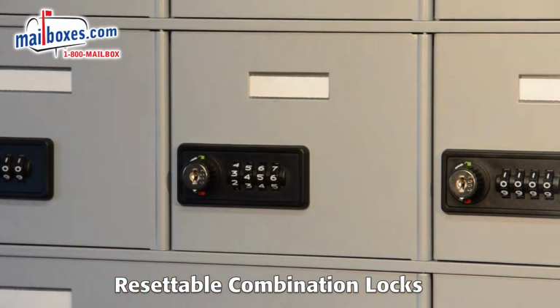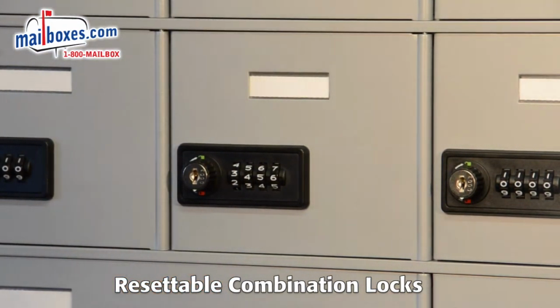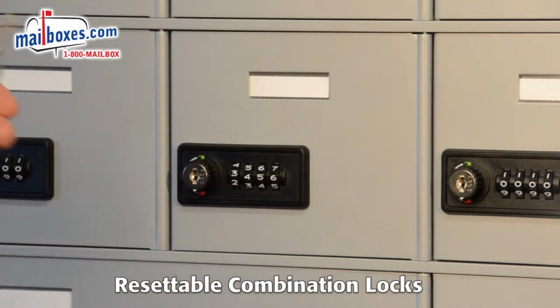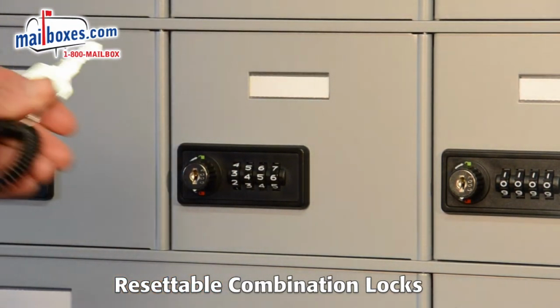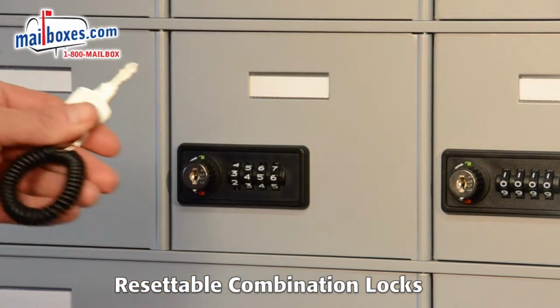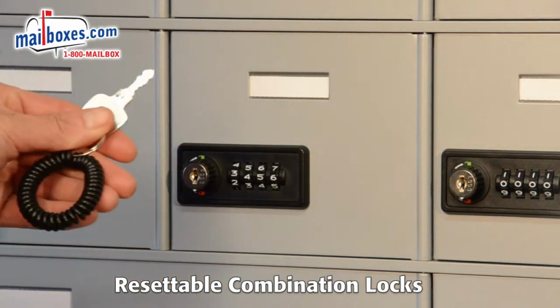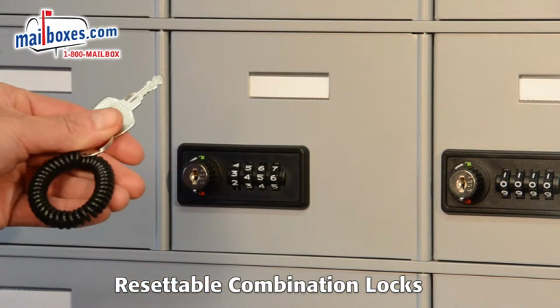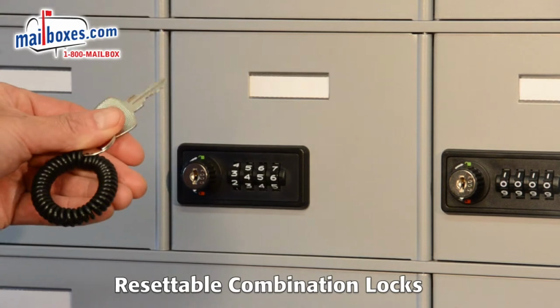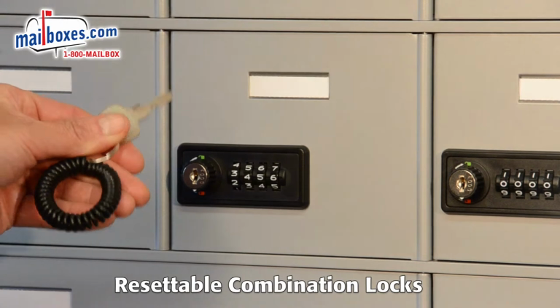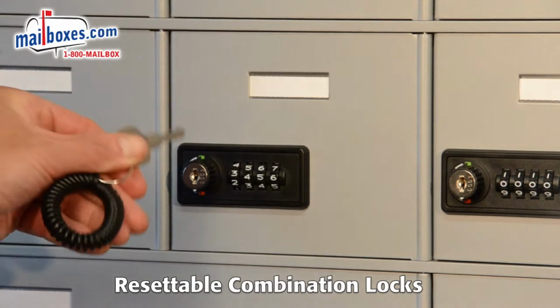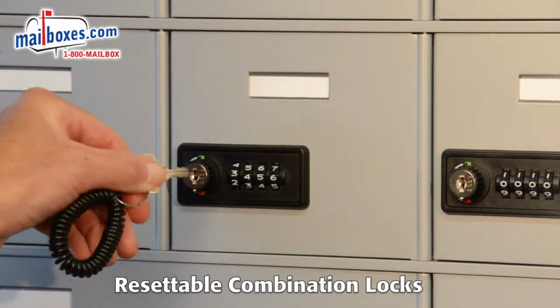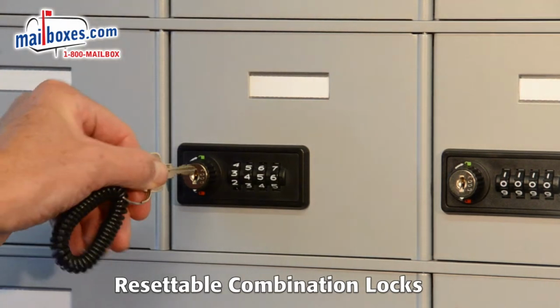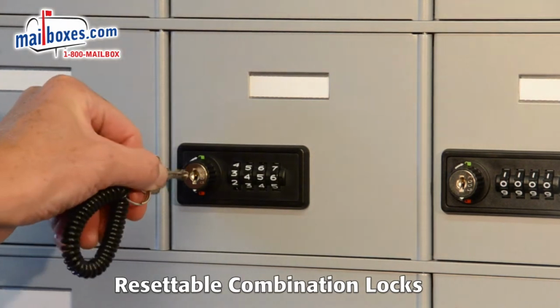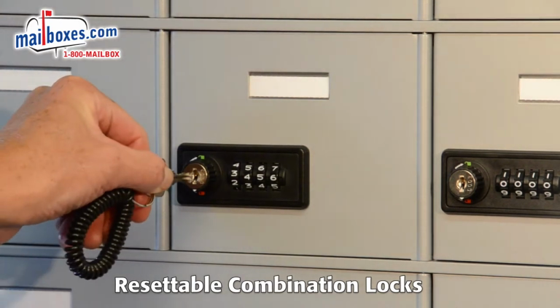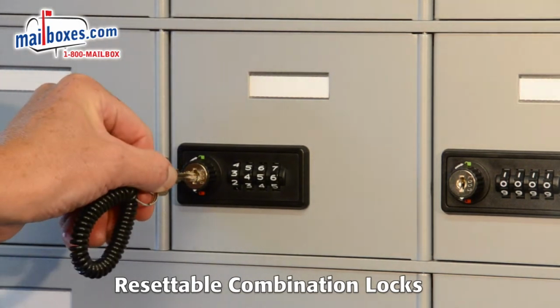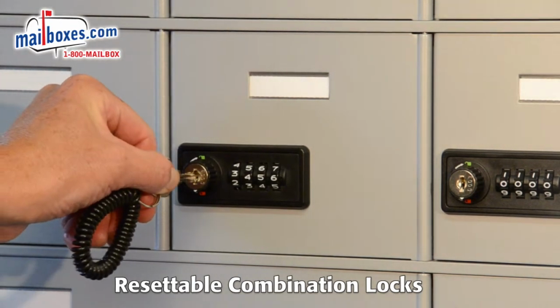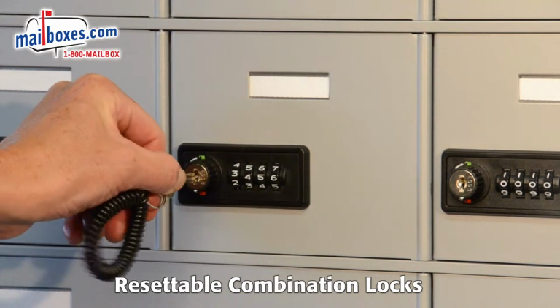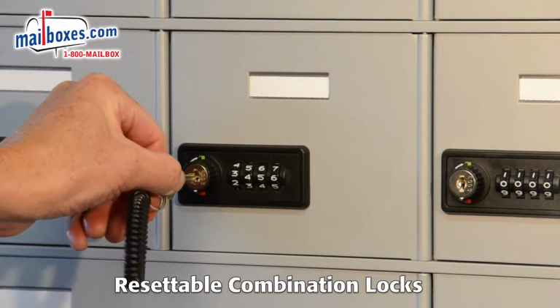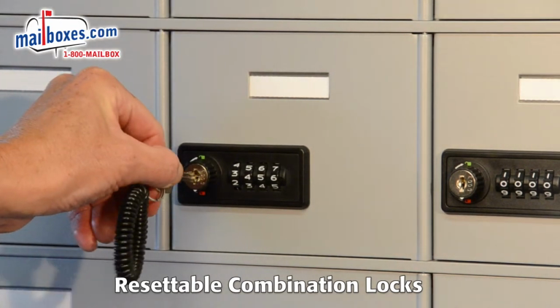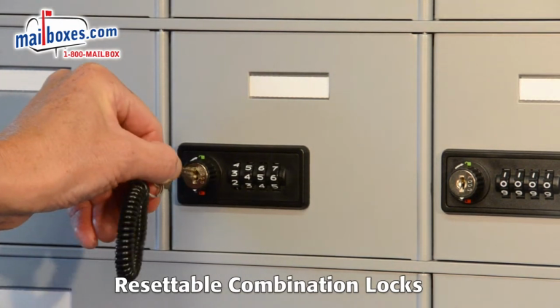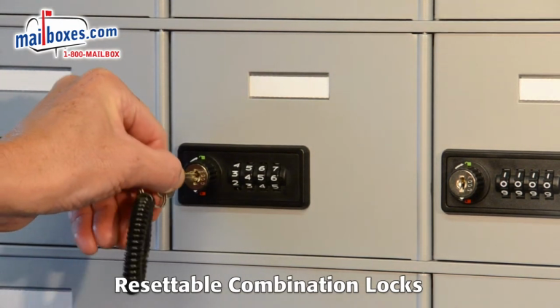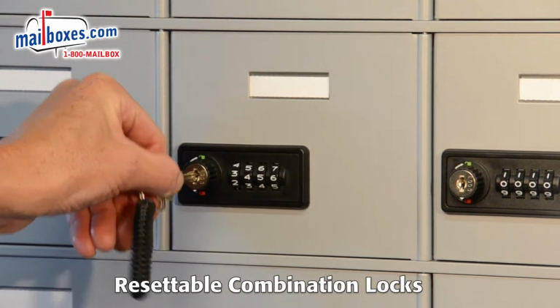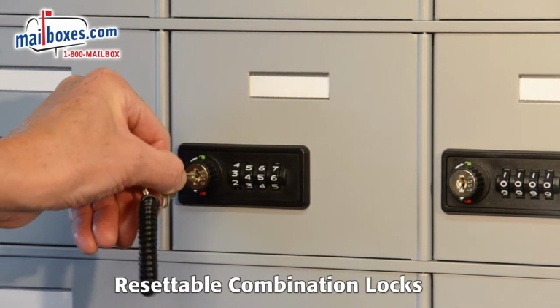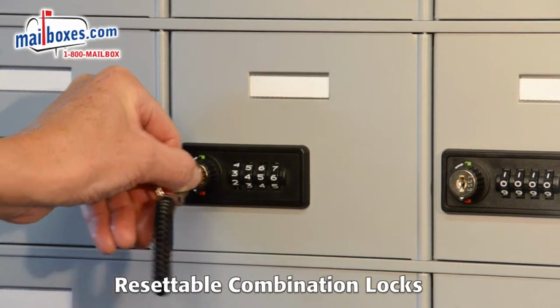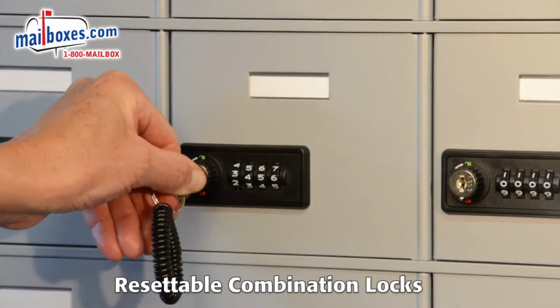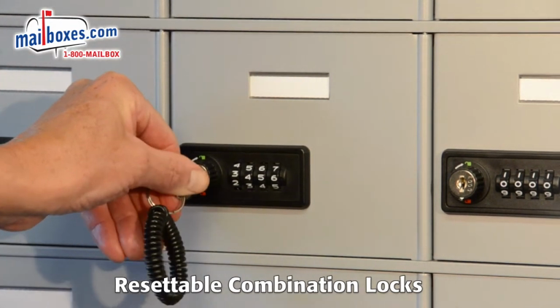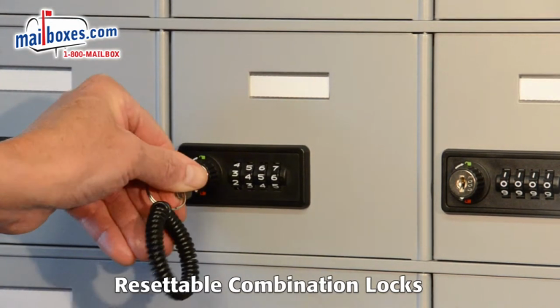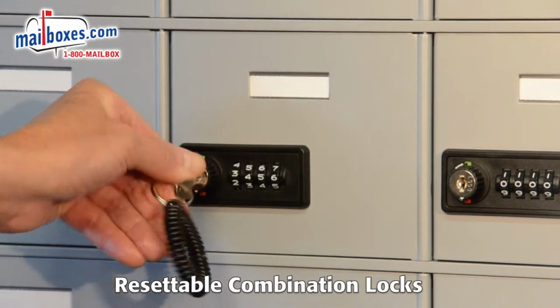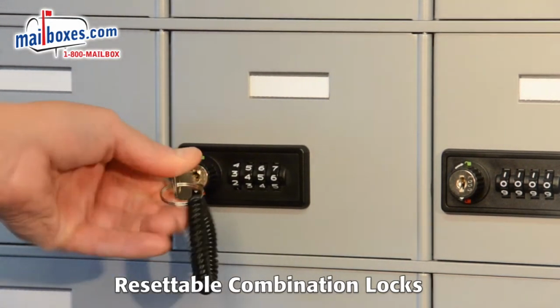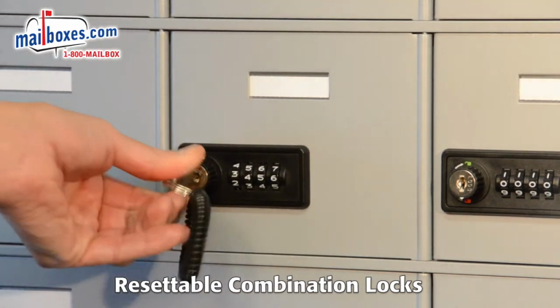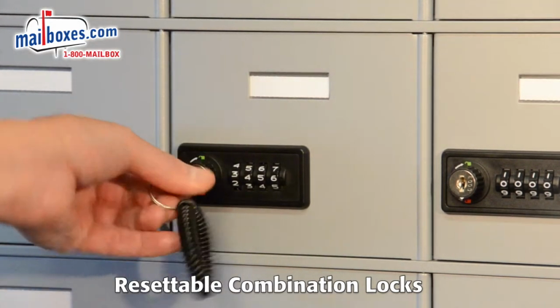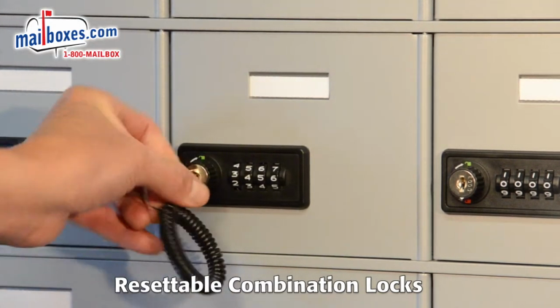A master key can be used to access the compartment in the event the combination is not available.